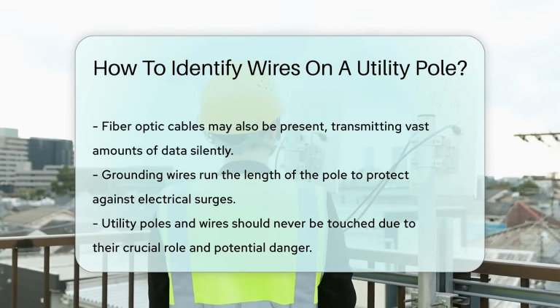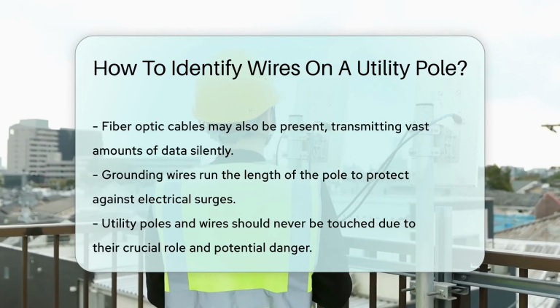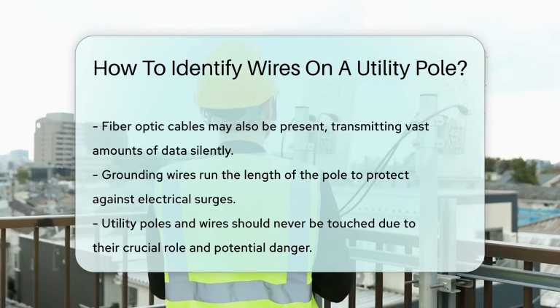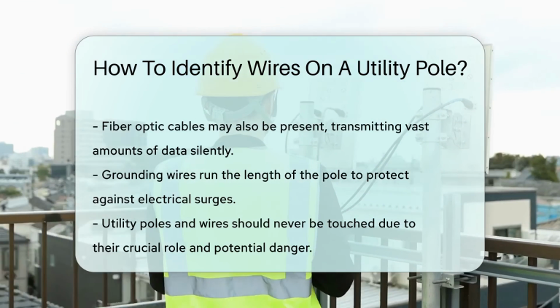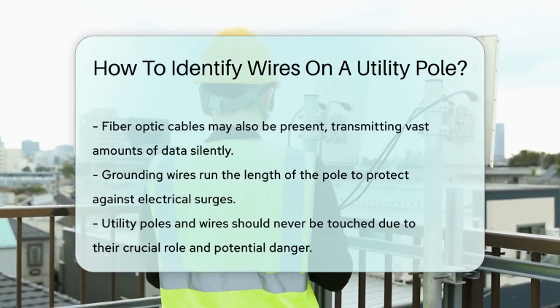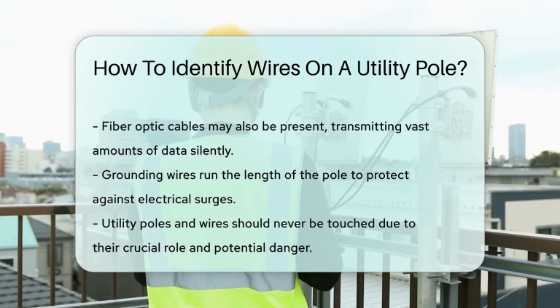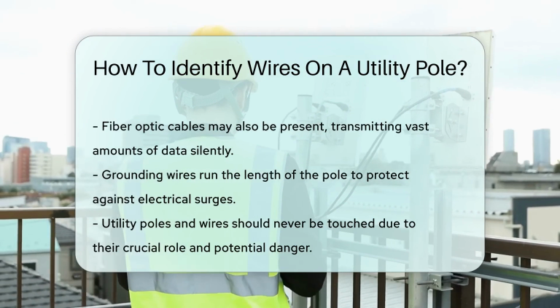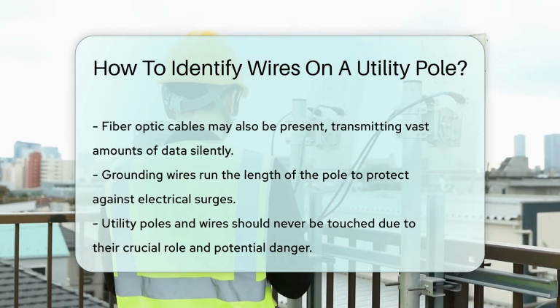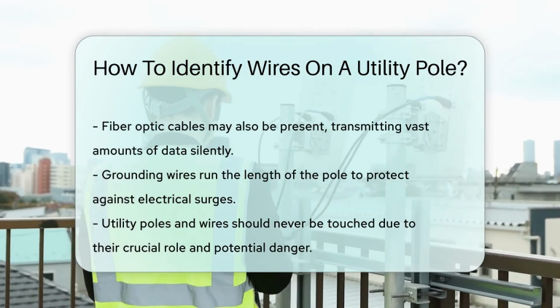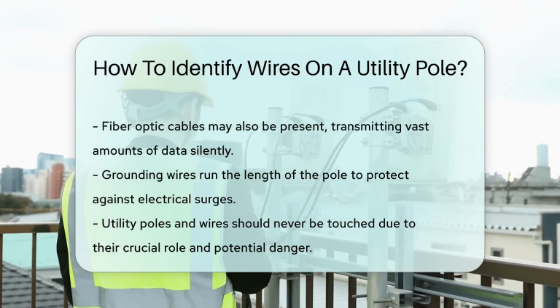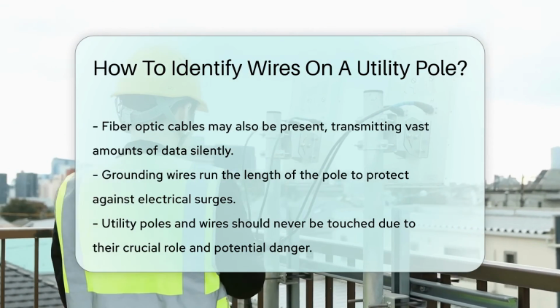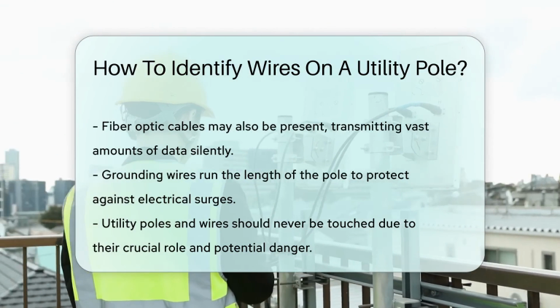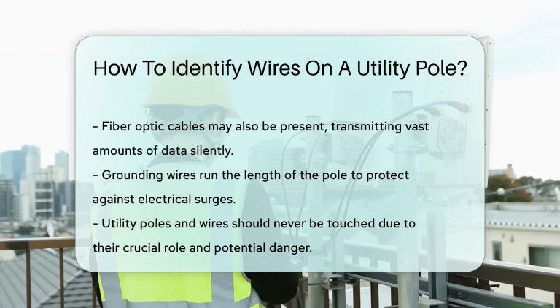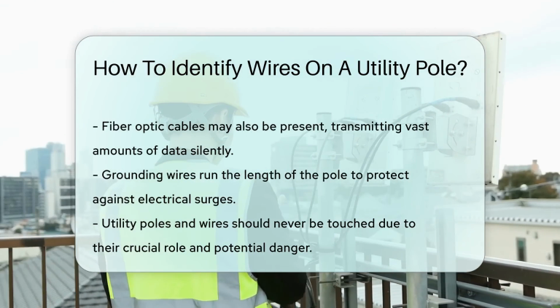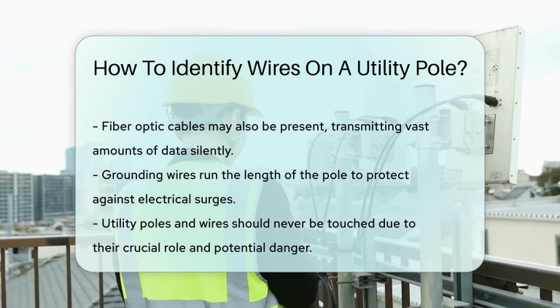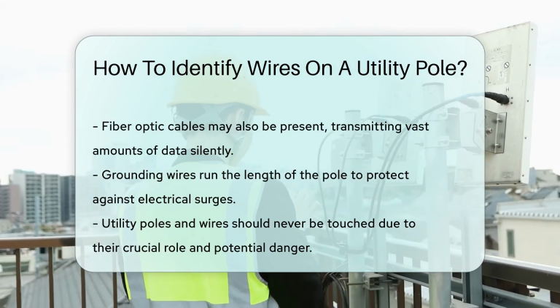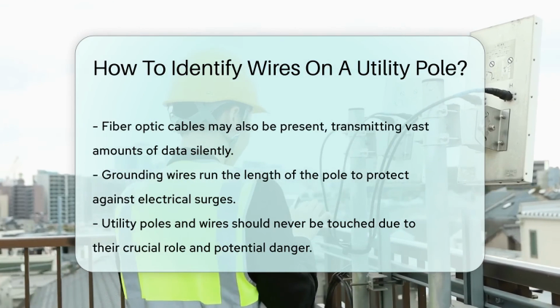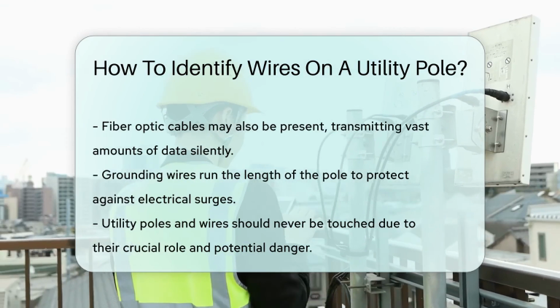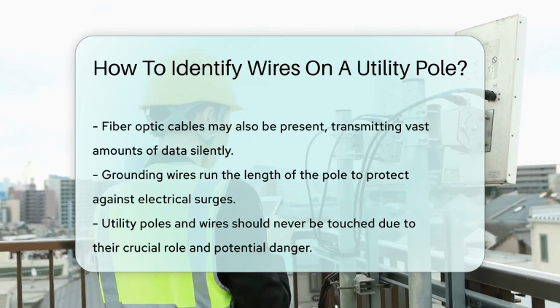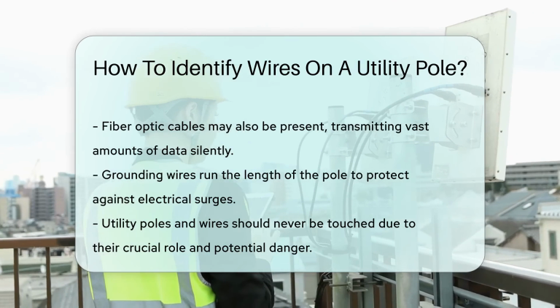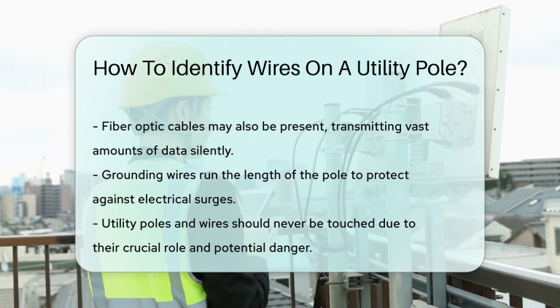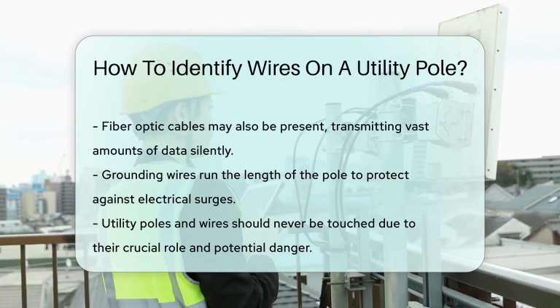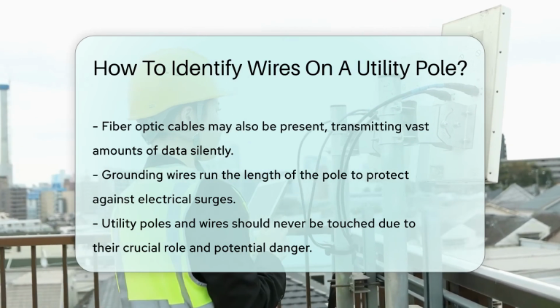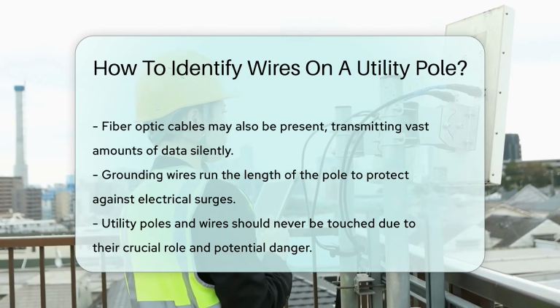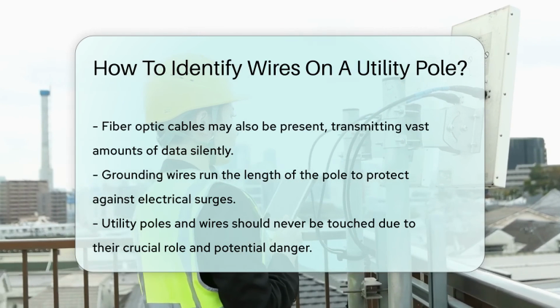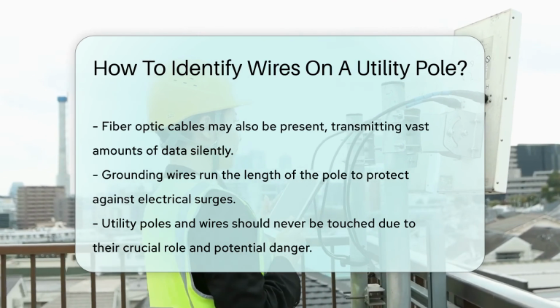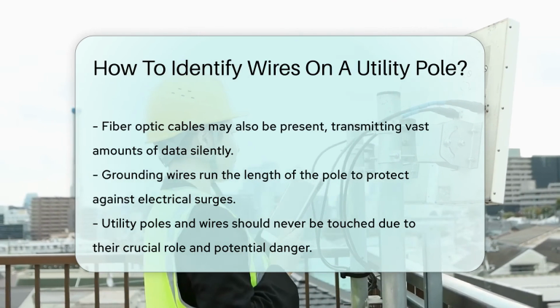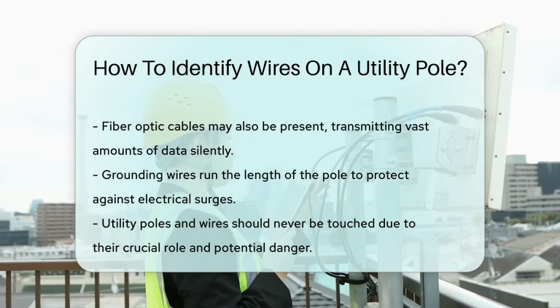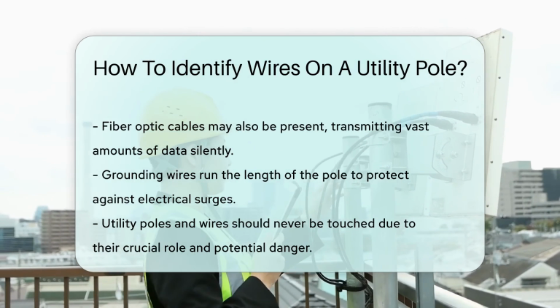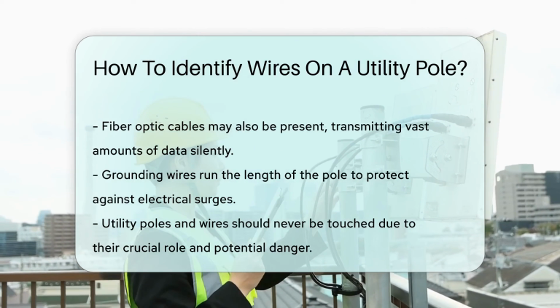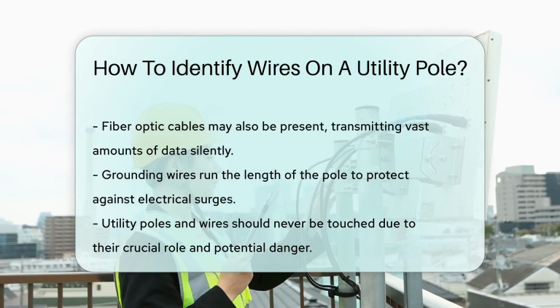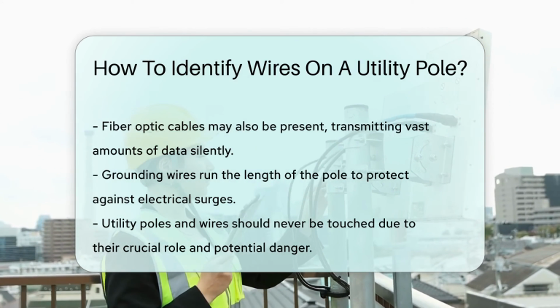Remember, never touch or tamper with utility poles or wires. They're not just there for a vertical dance party — they're crucial and dangerous.